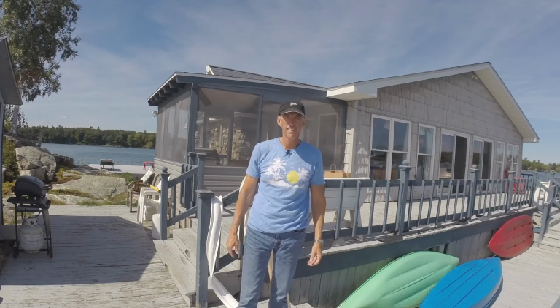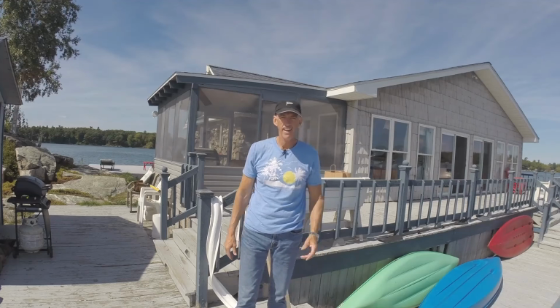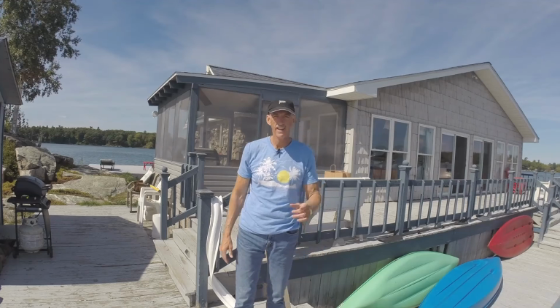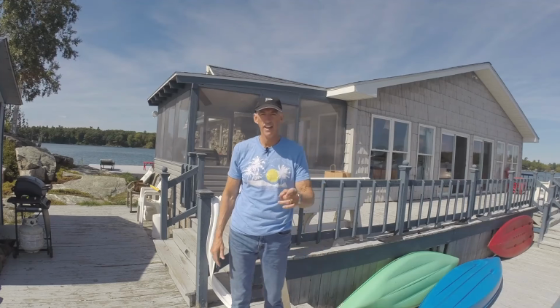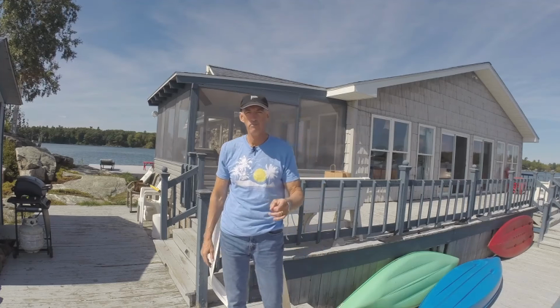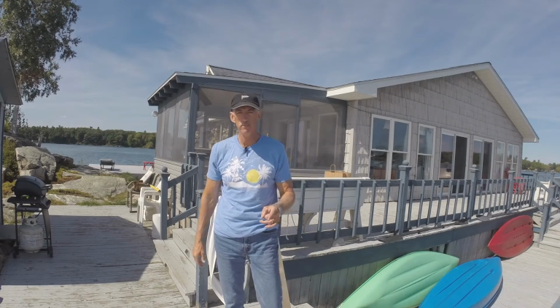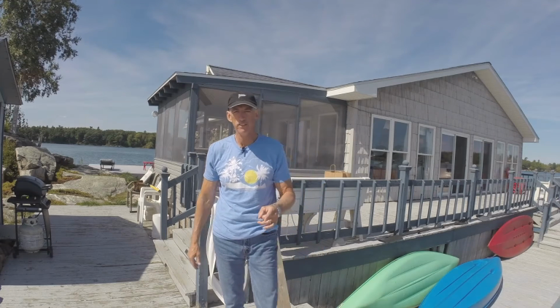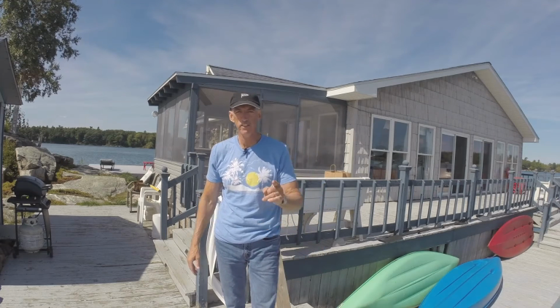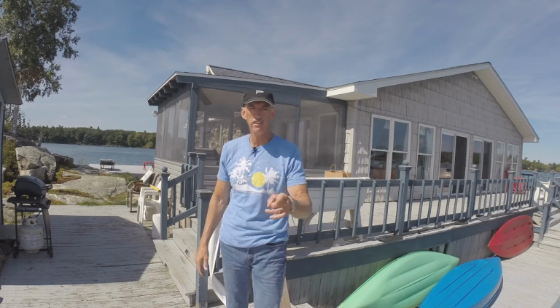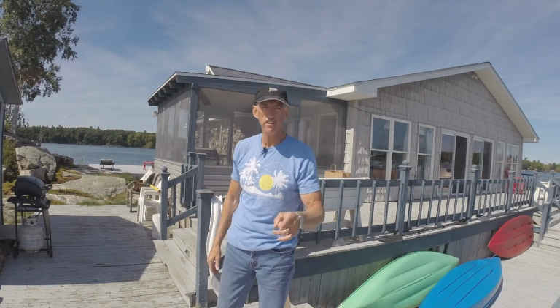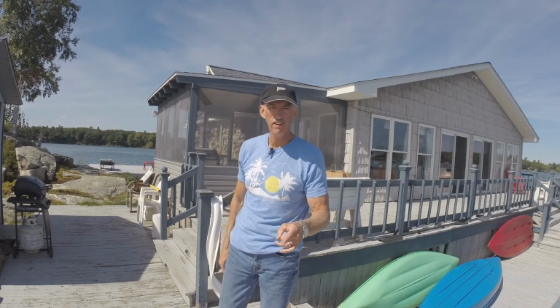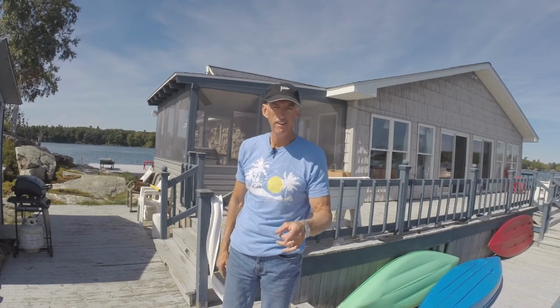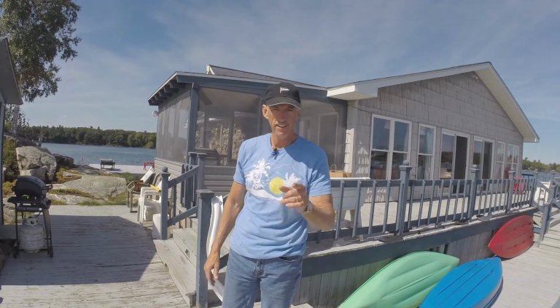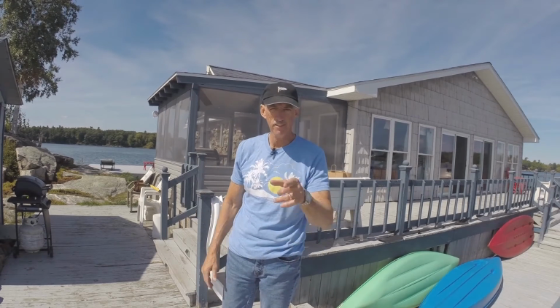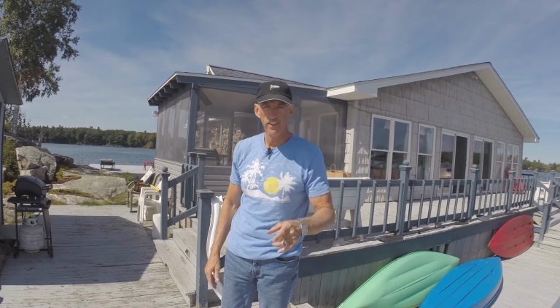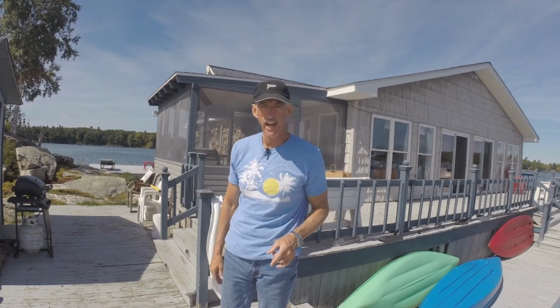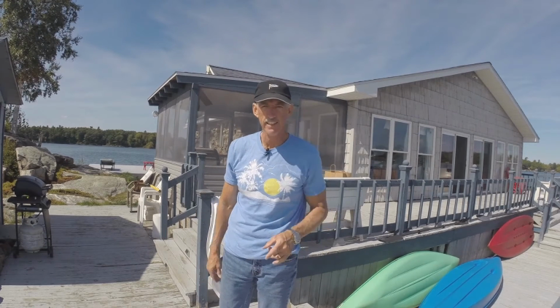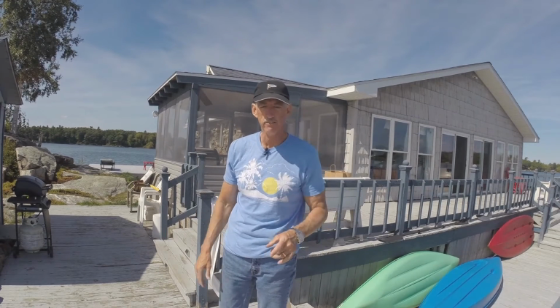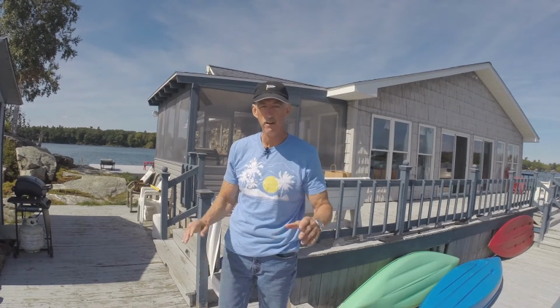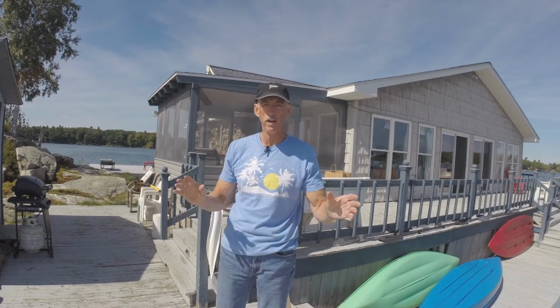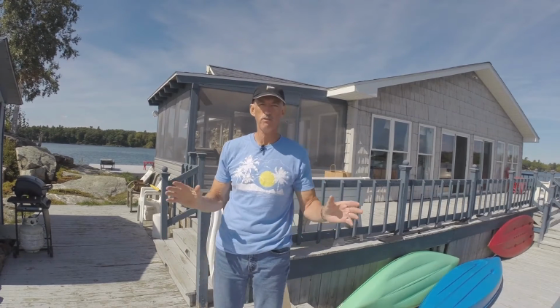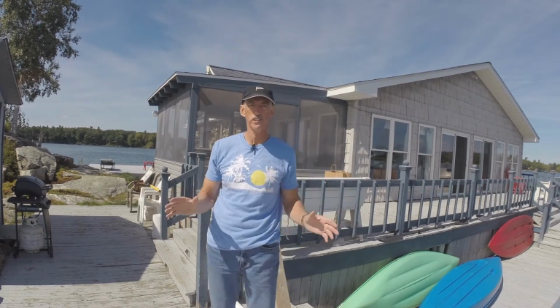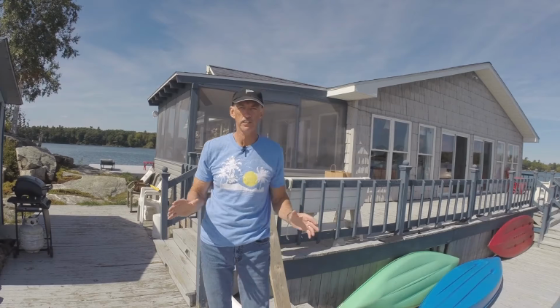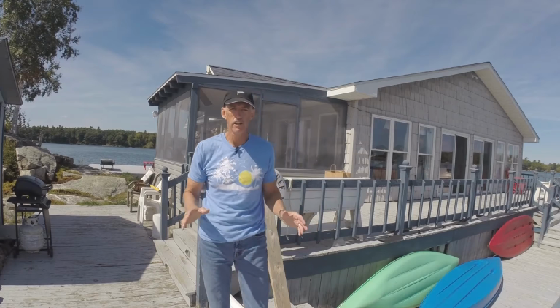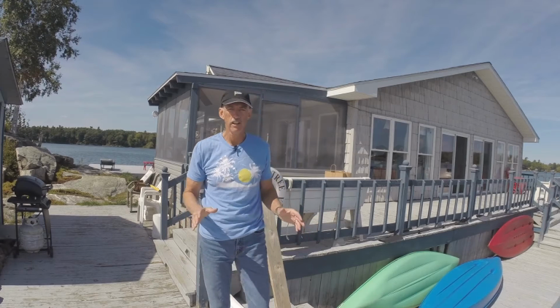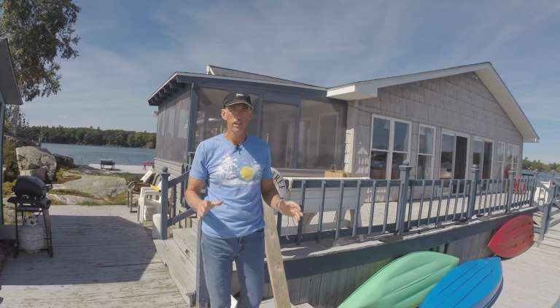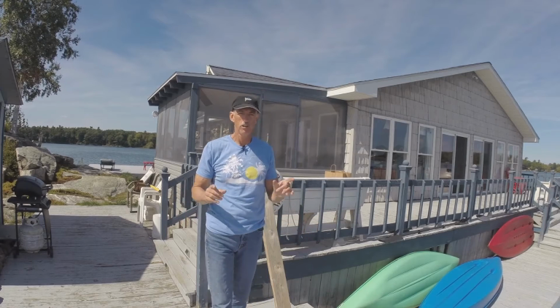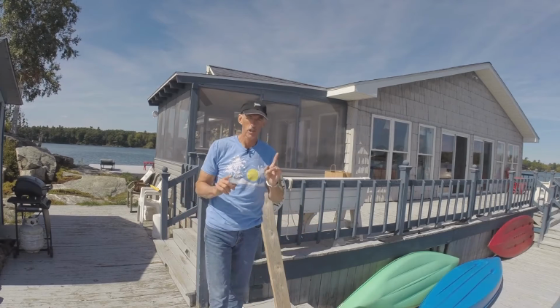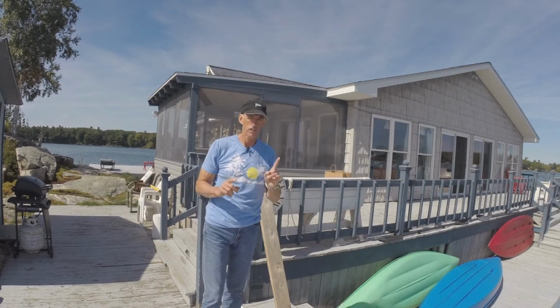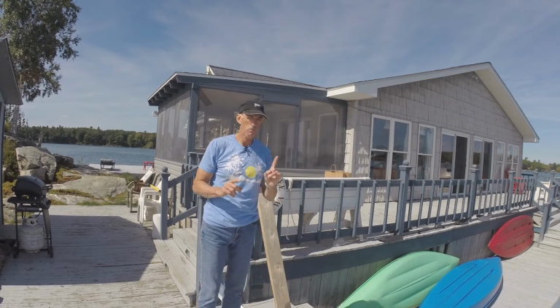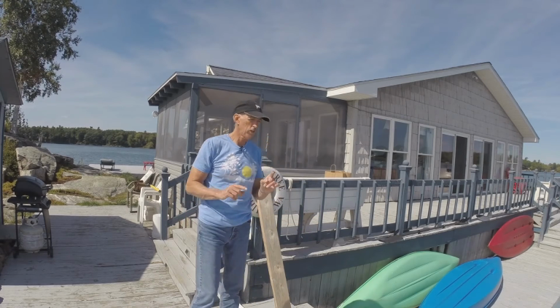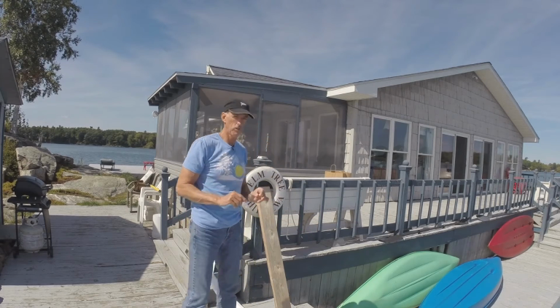Hey Island Life people, Cliff Yates here for the Island Life. Today we got a project — this is what we're going to do.